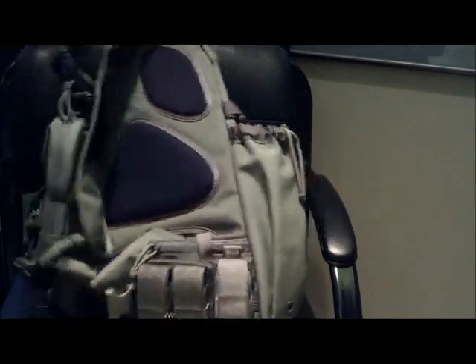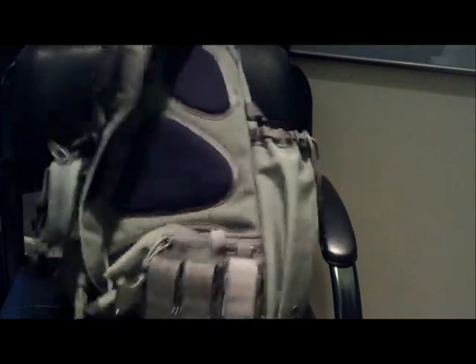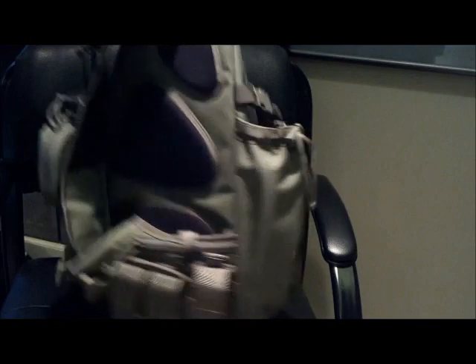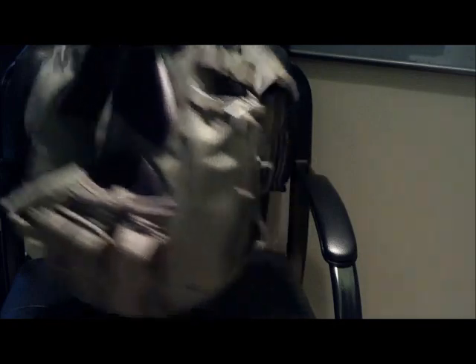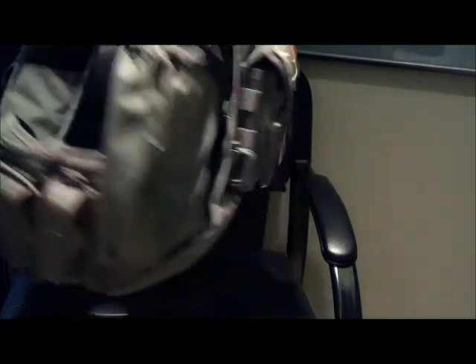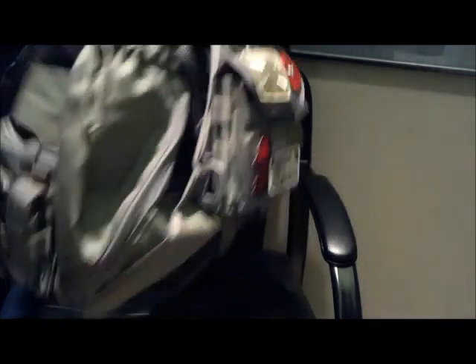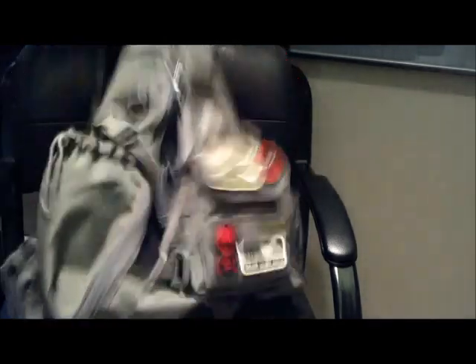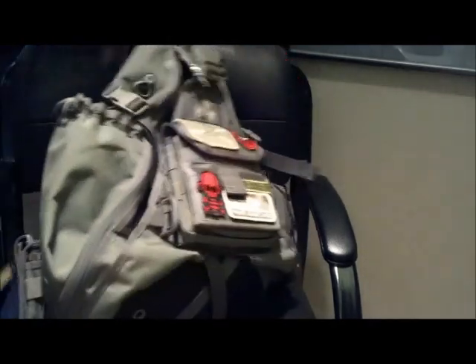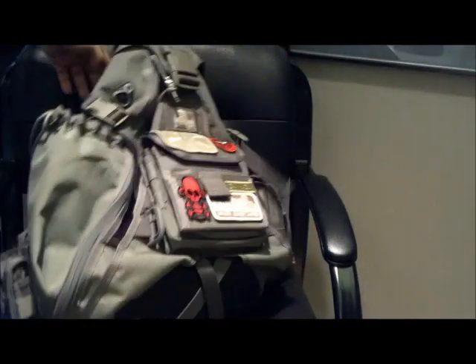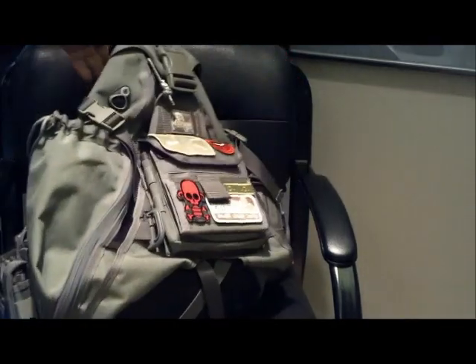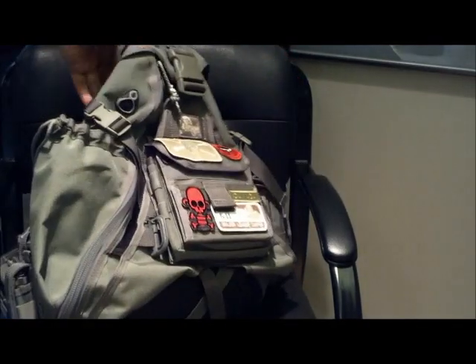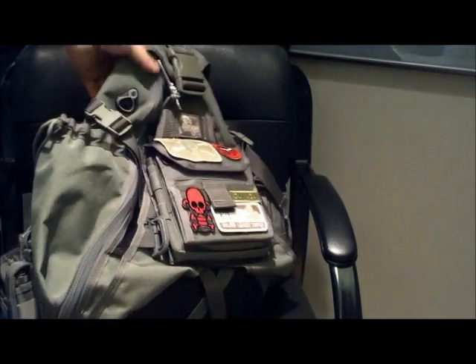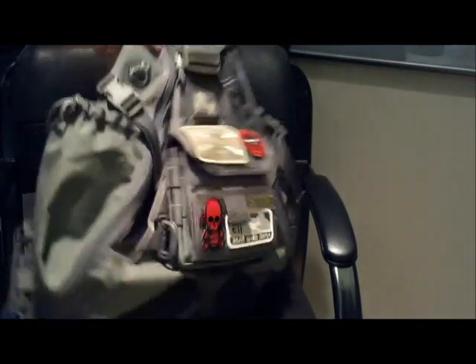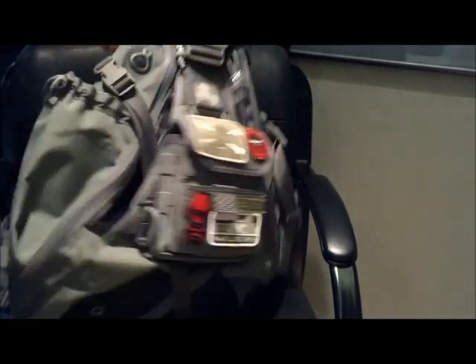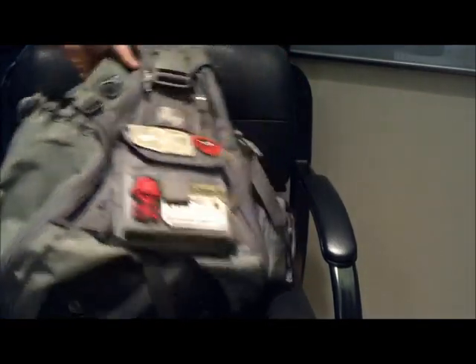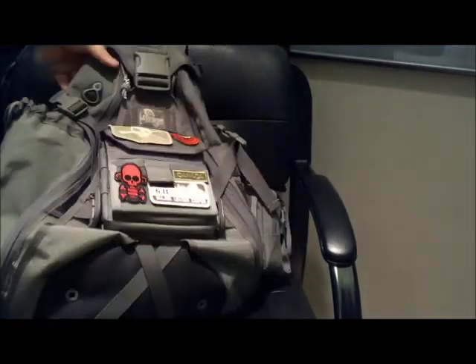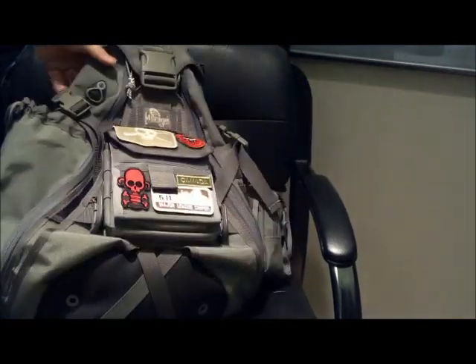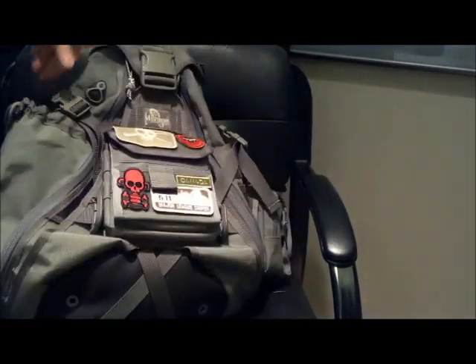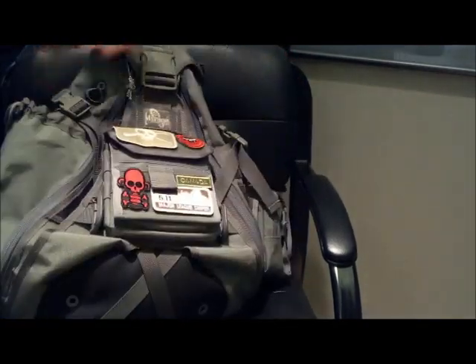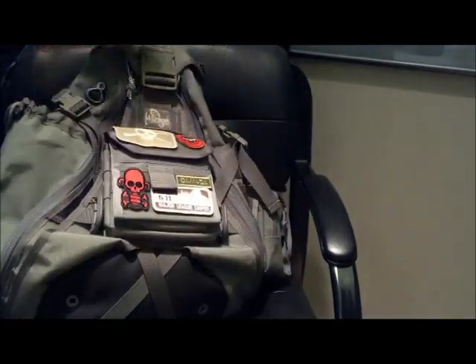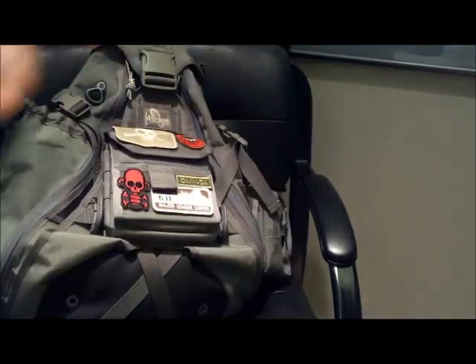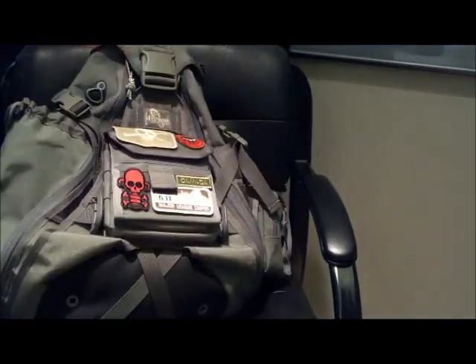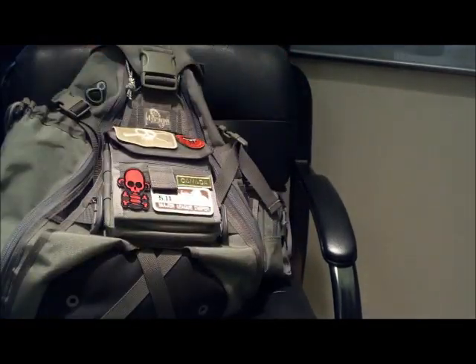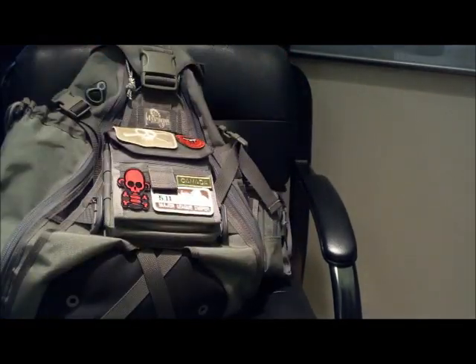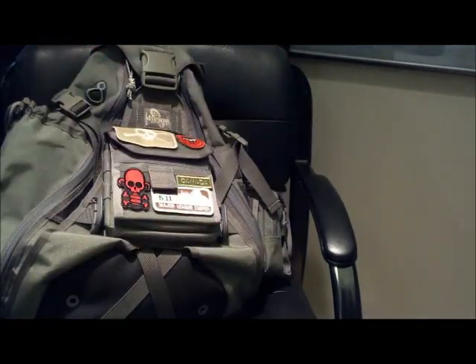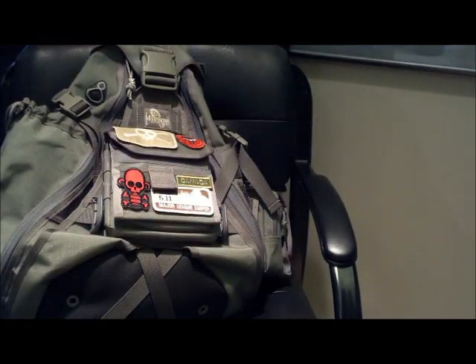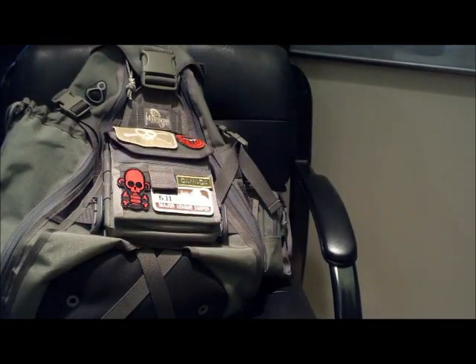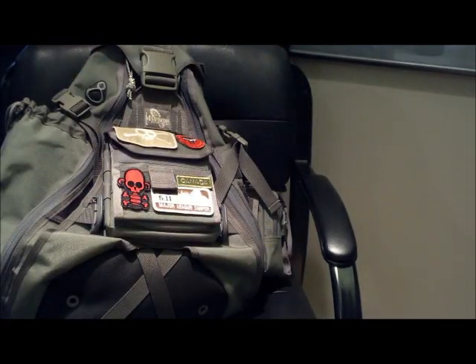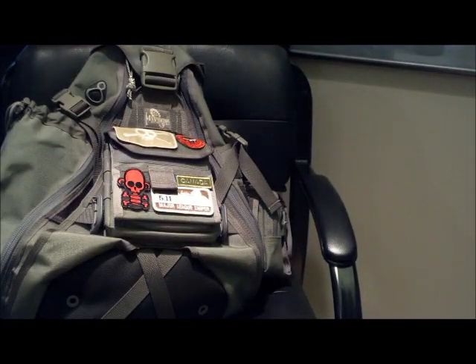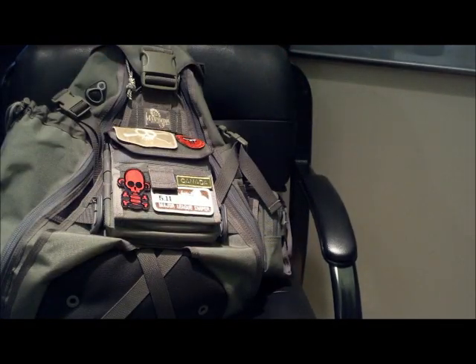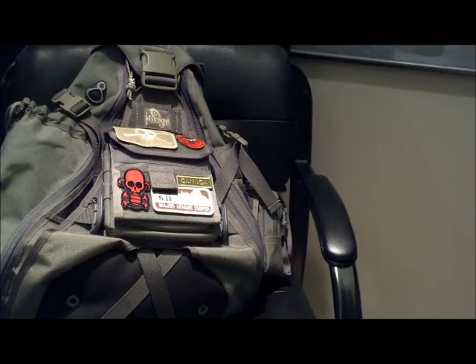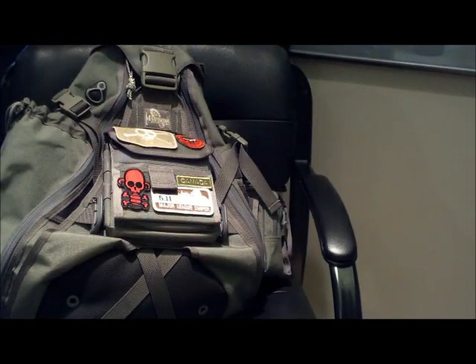I hope you guys enjoy the review — just a look at what my EDC setup bag is like. Have a good one.